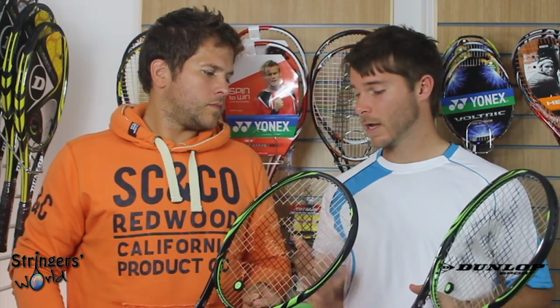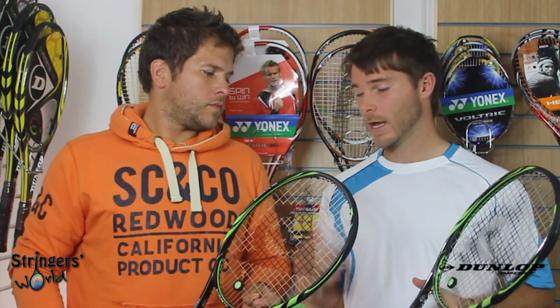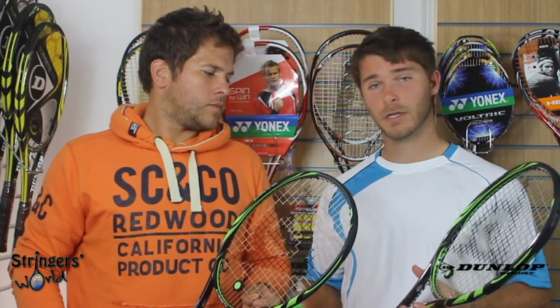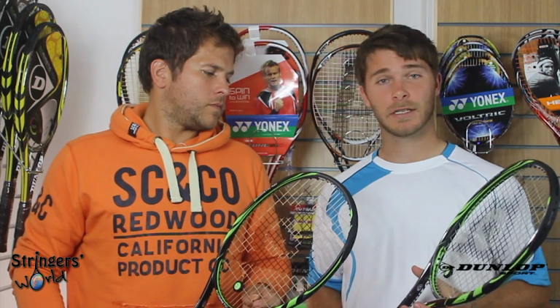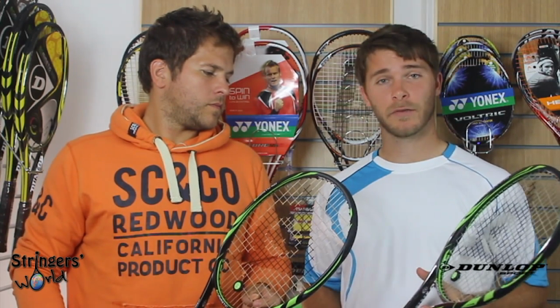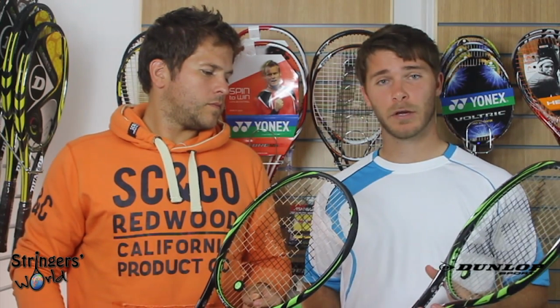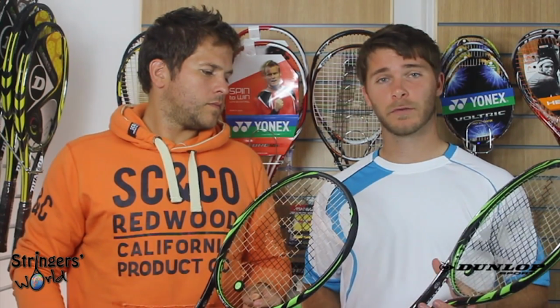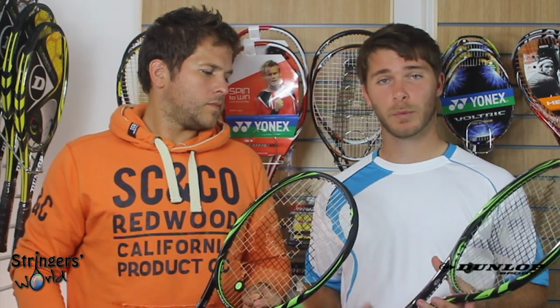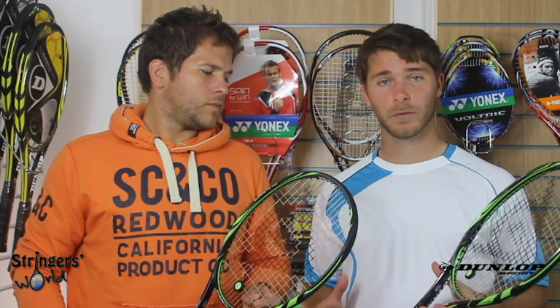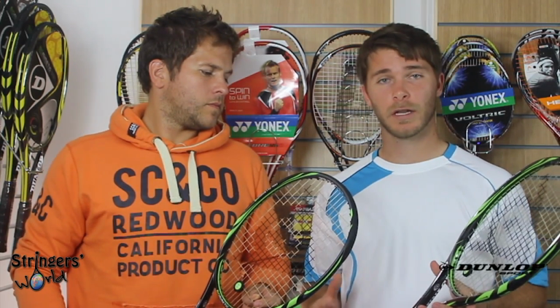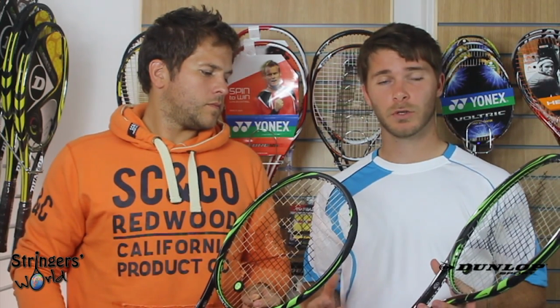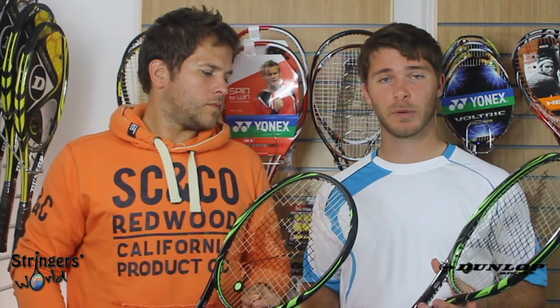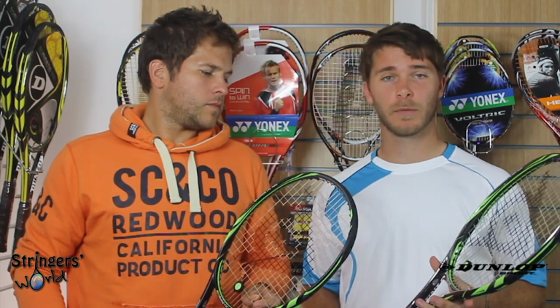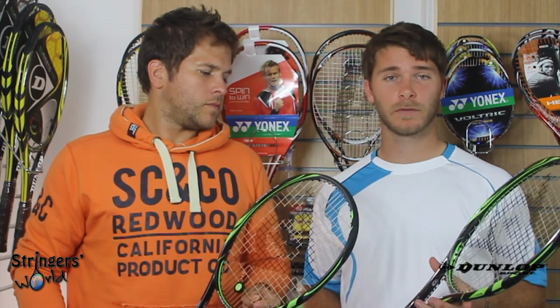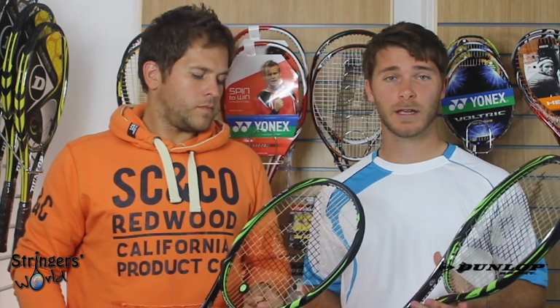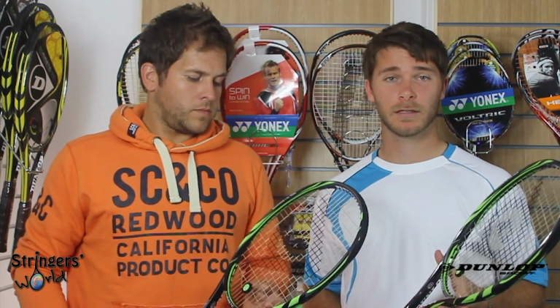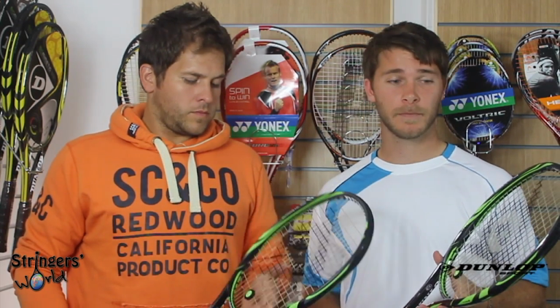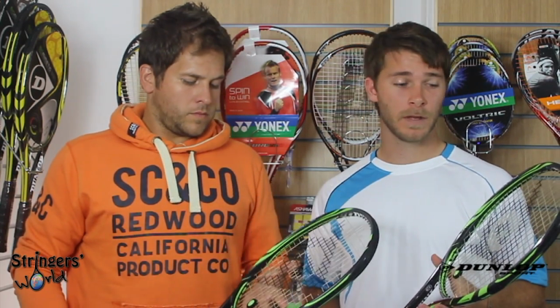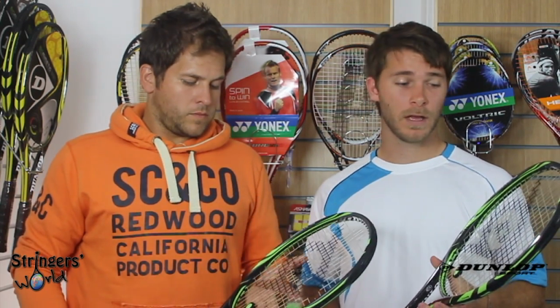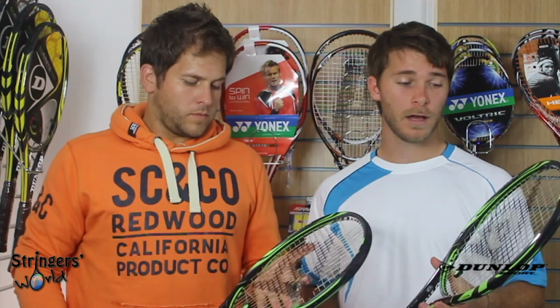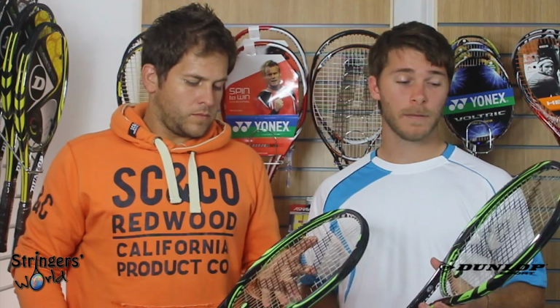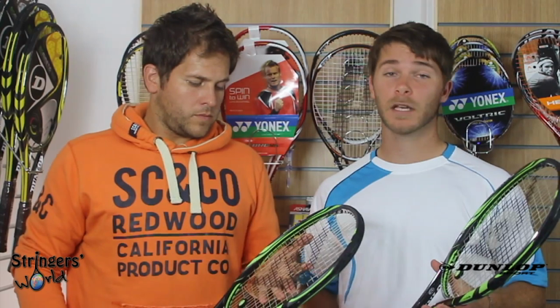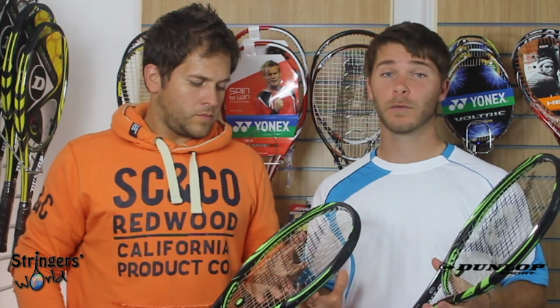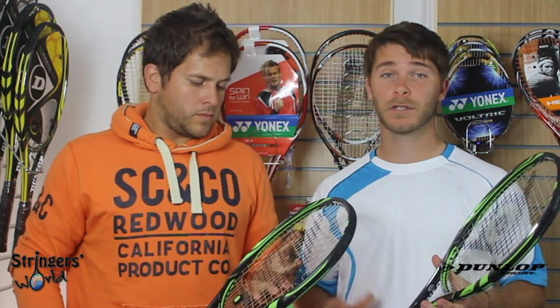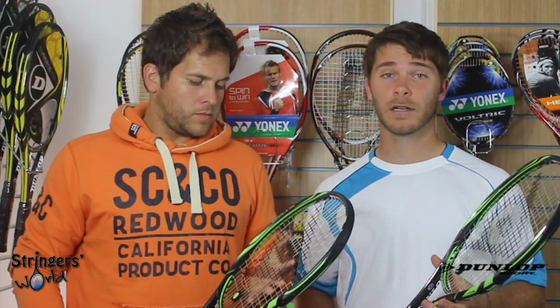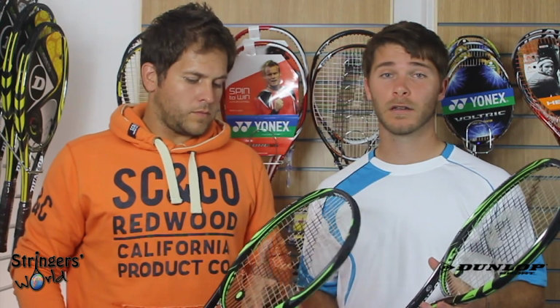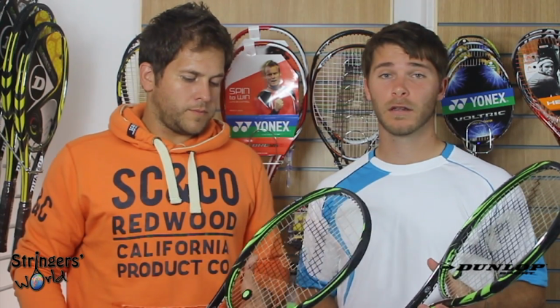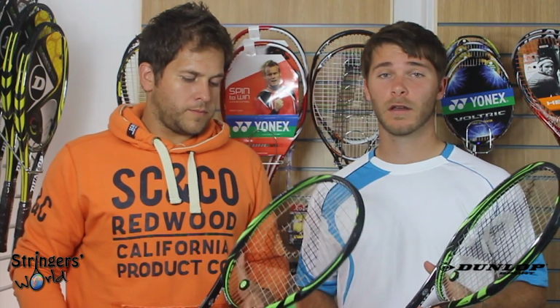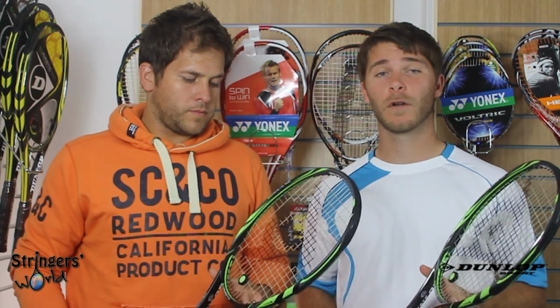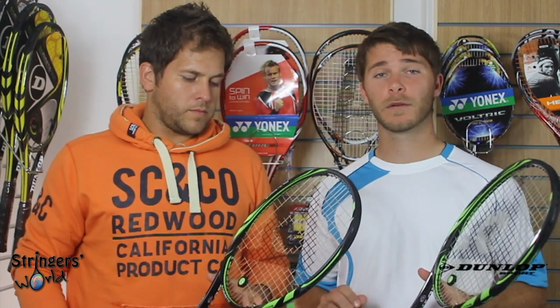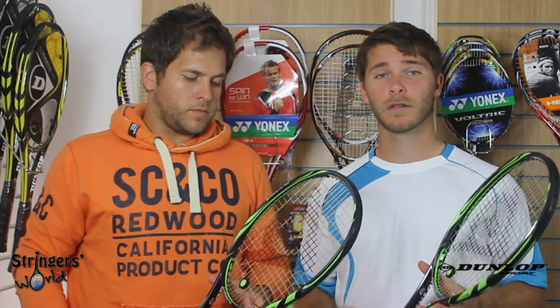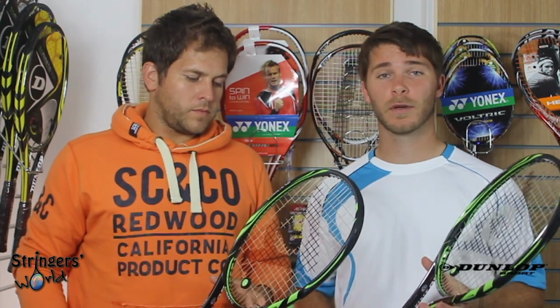As you can tell from both of us, we really enjoyed playing with these rackets. Thanks for watching and follow us on Twitter.